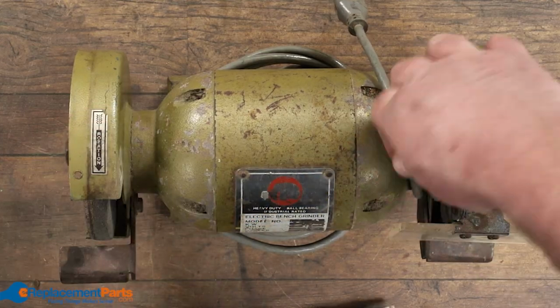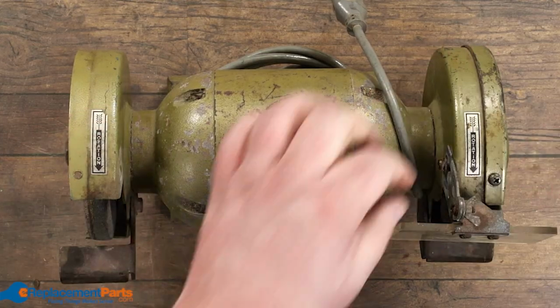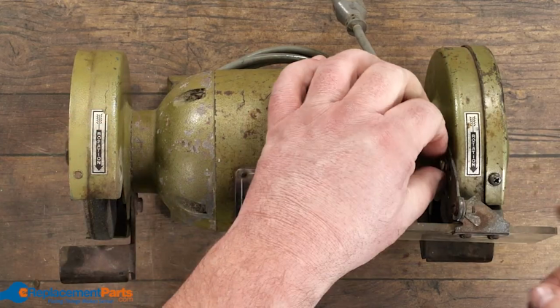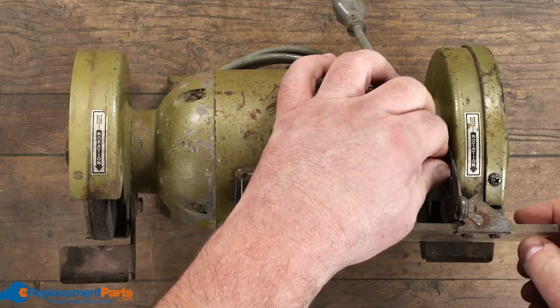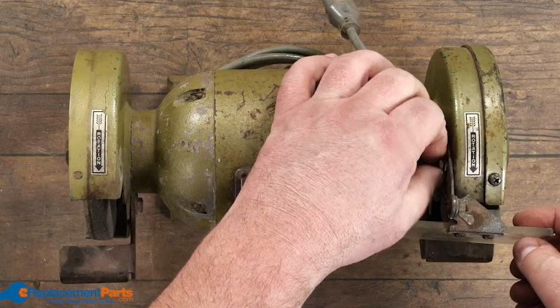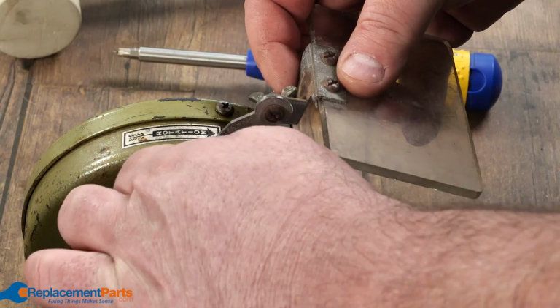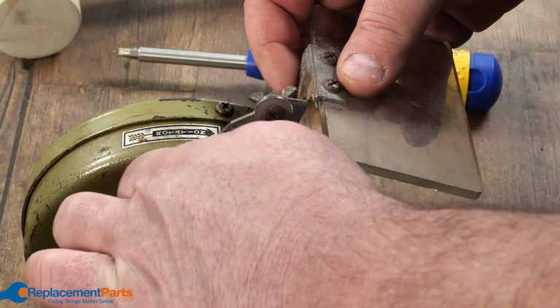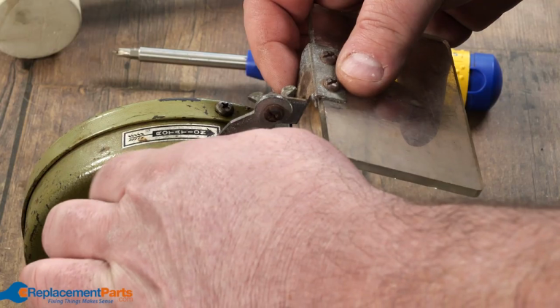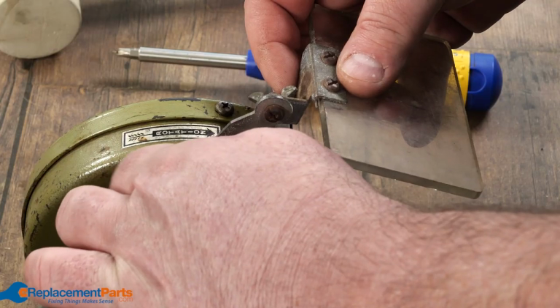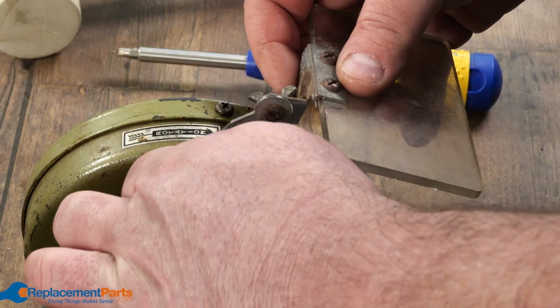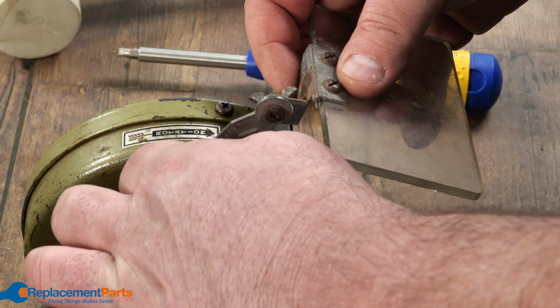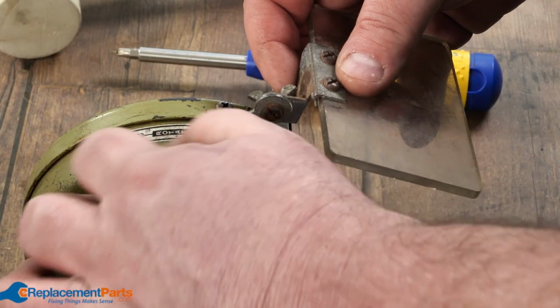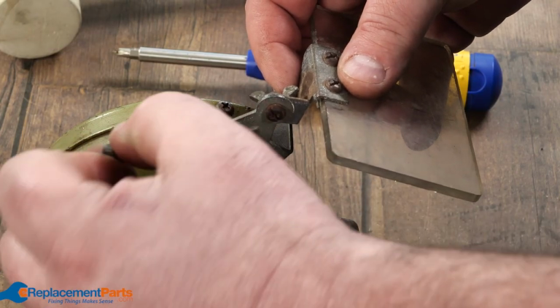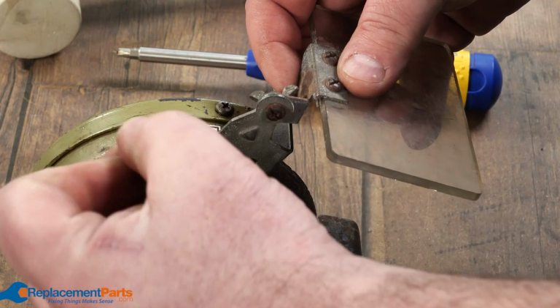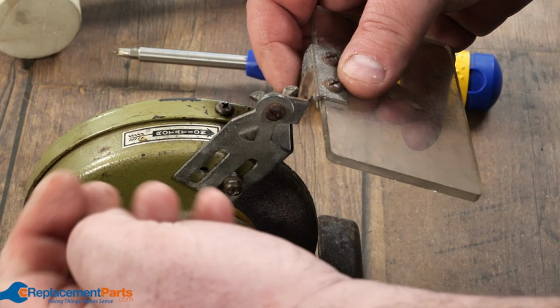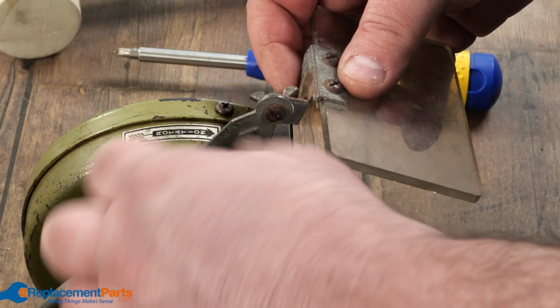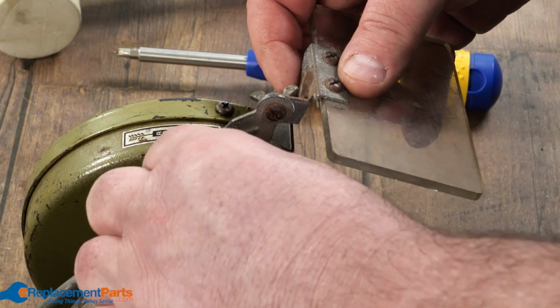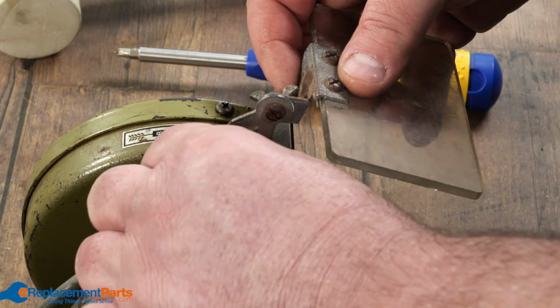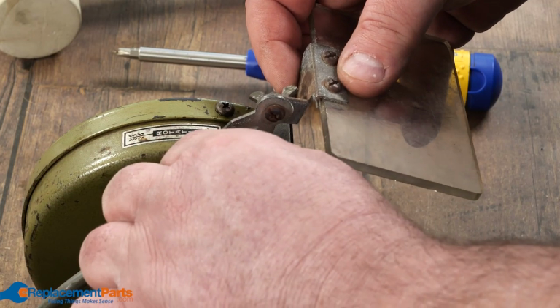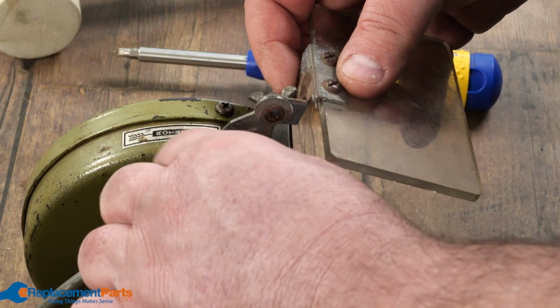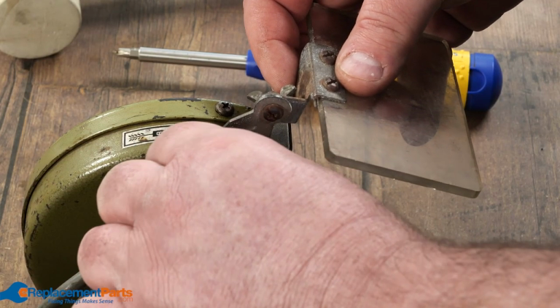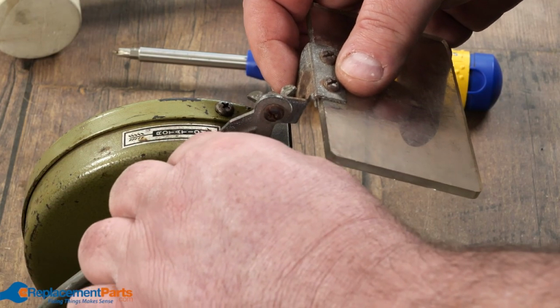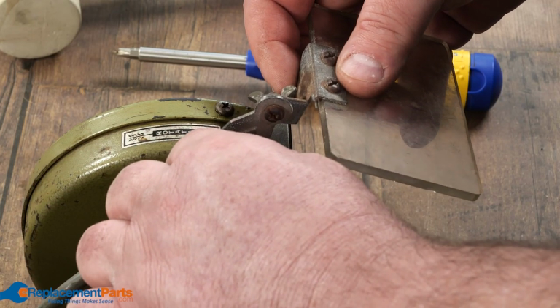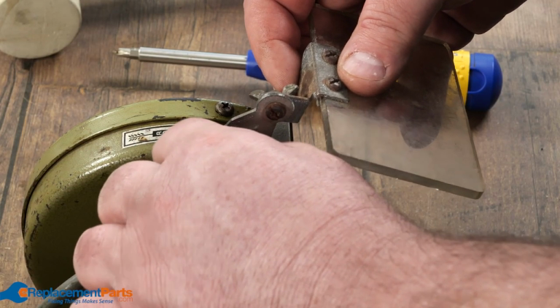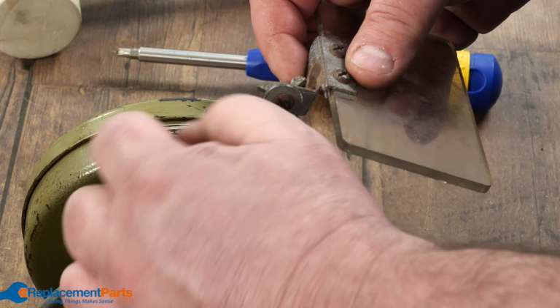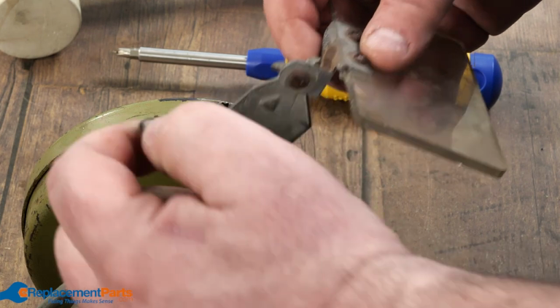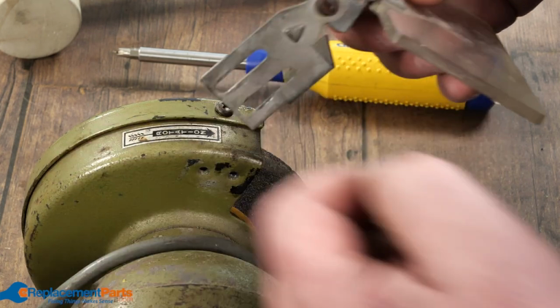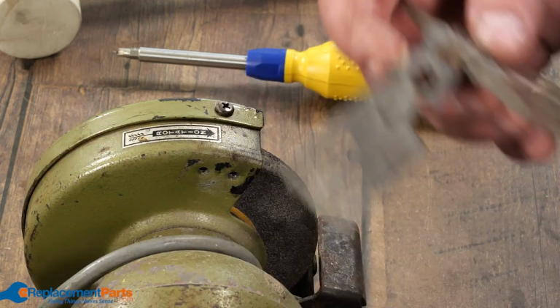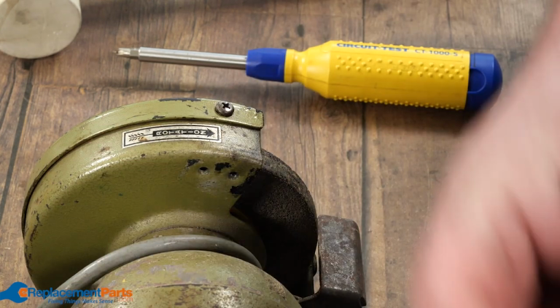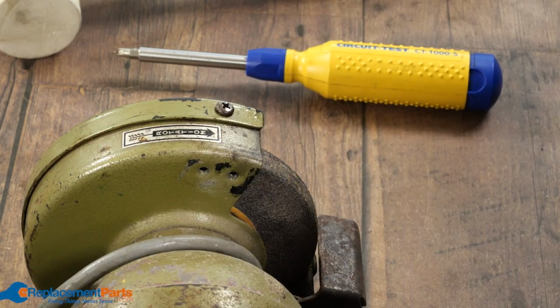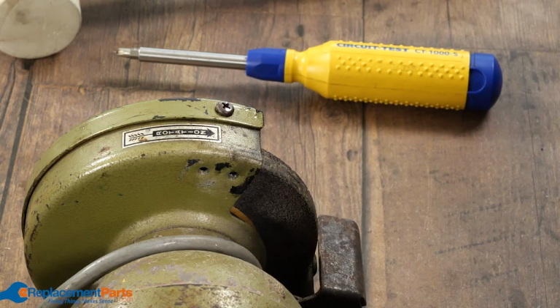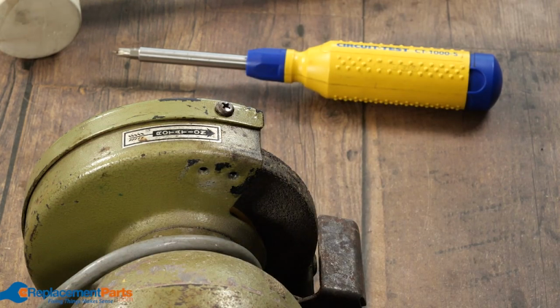These bolts are actually coming off quite easily because I've had this soaking in penetrating oil for a couple of days.